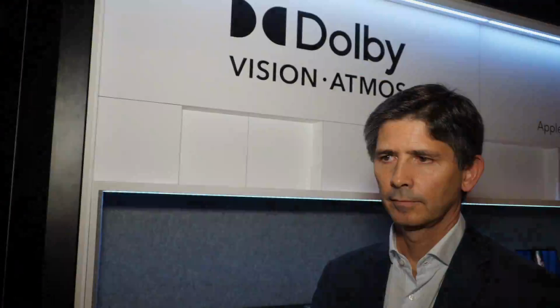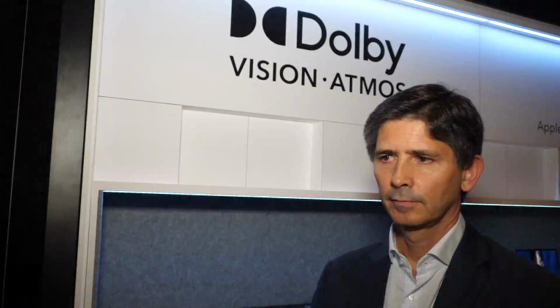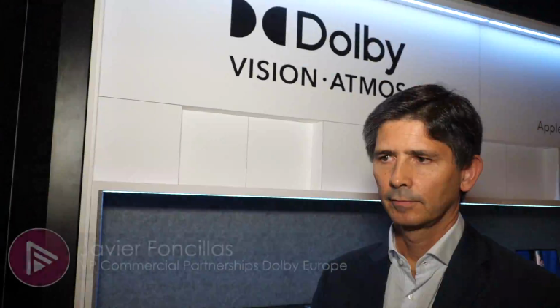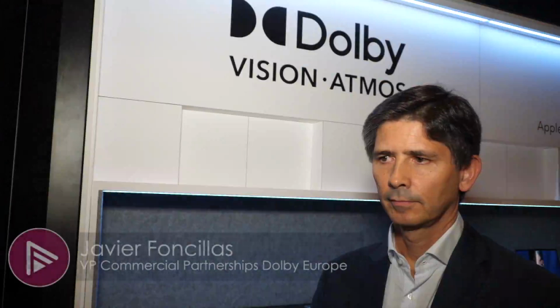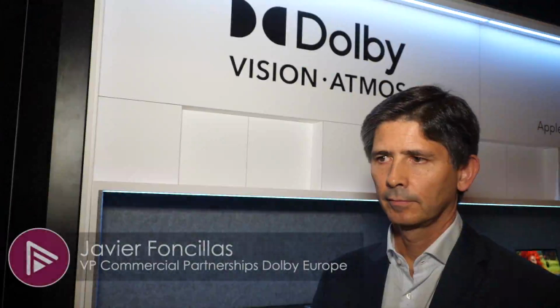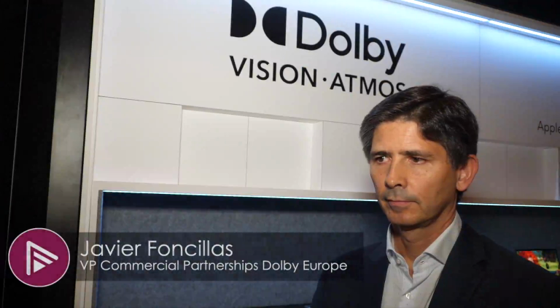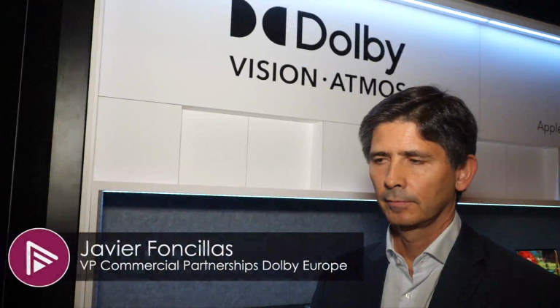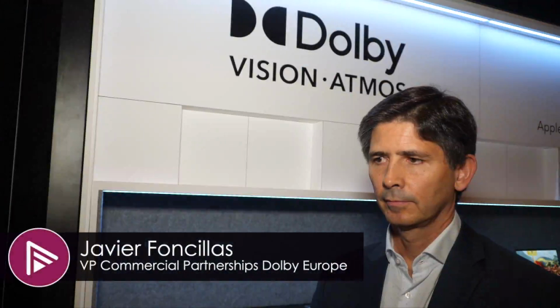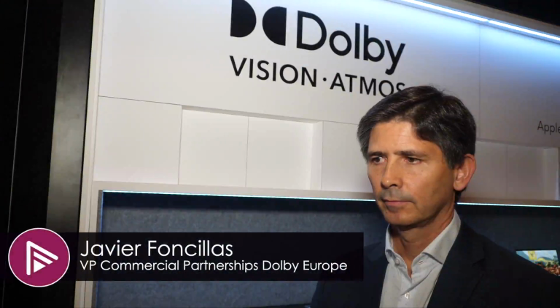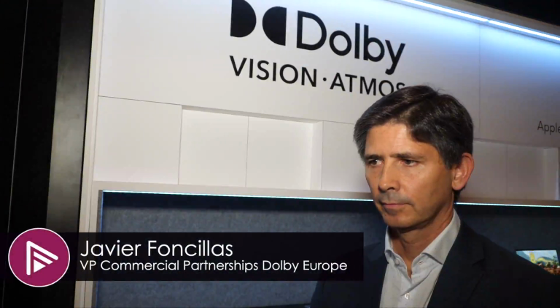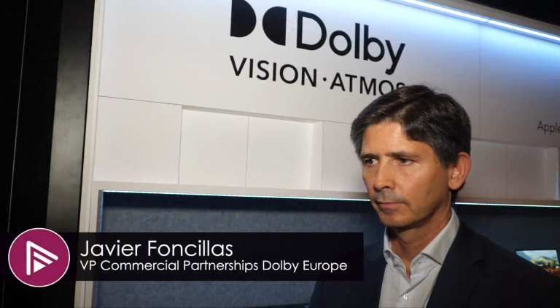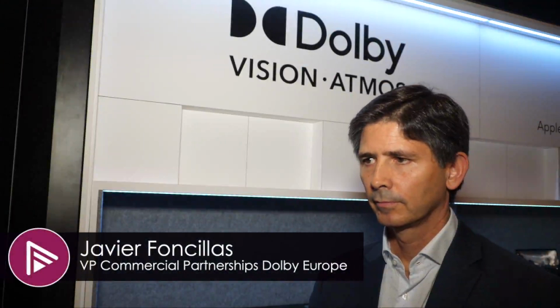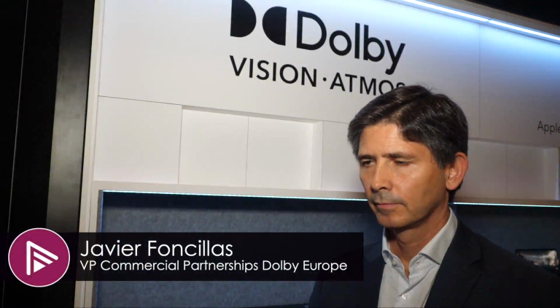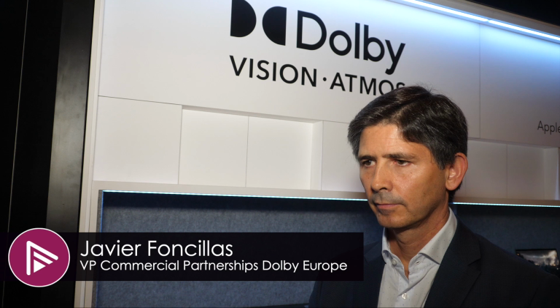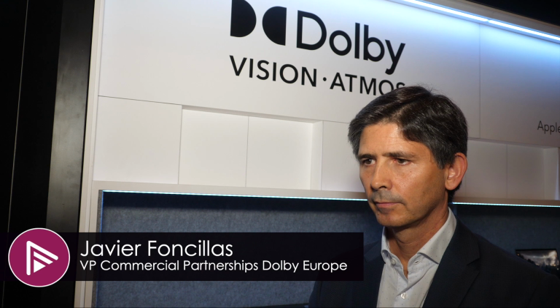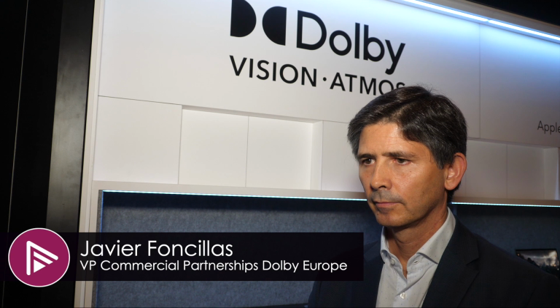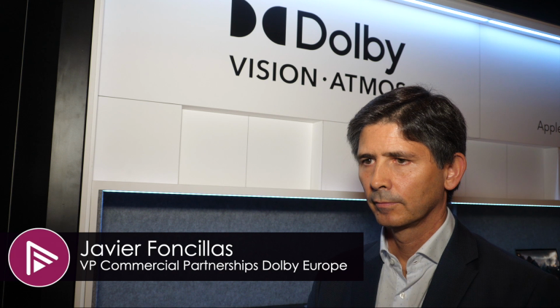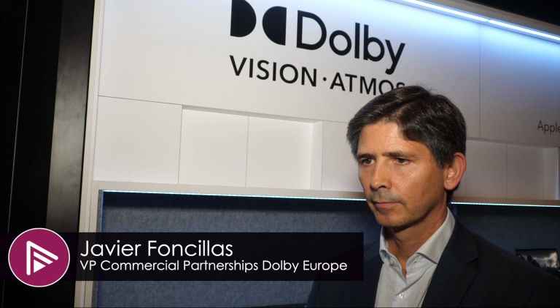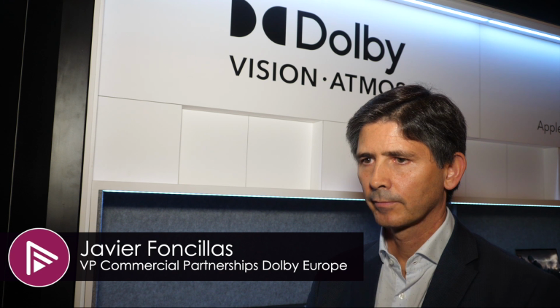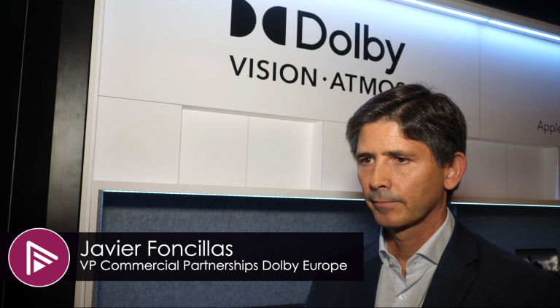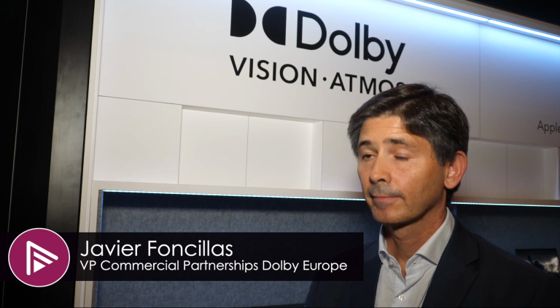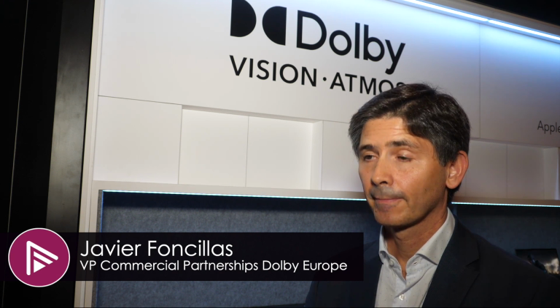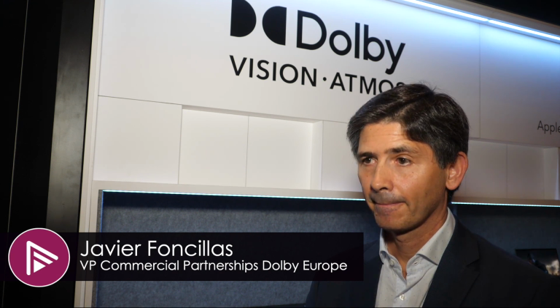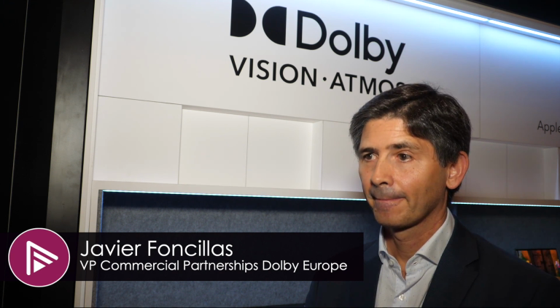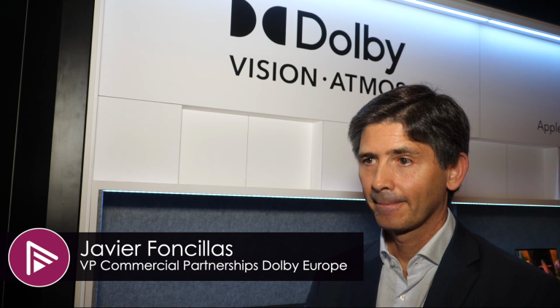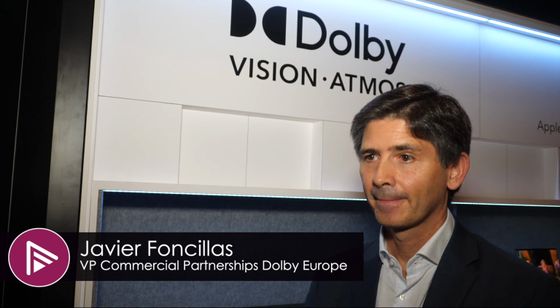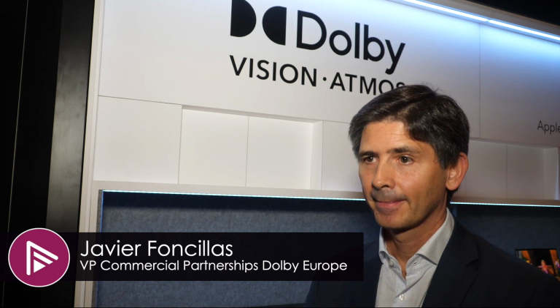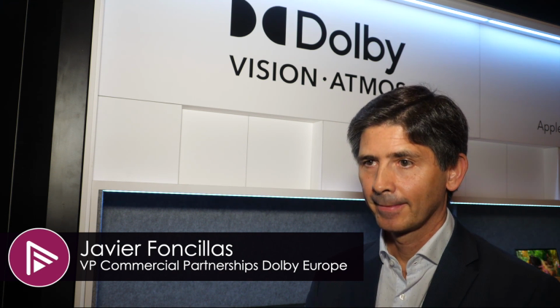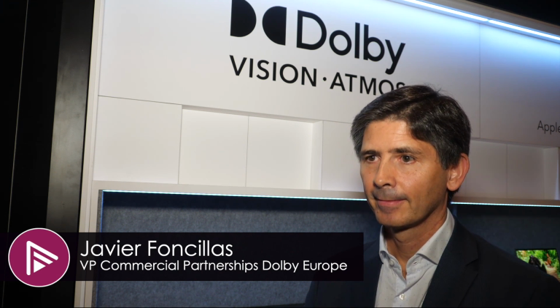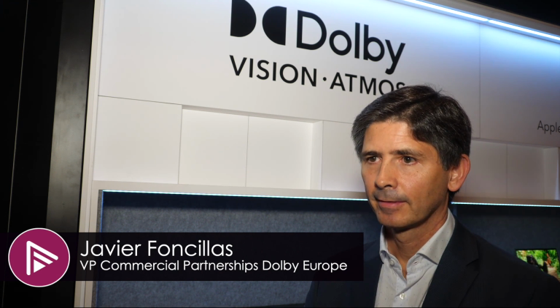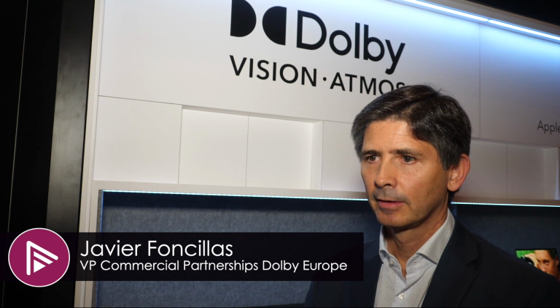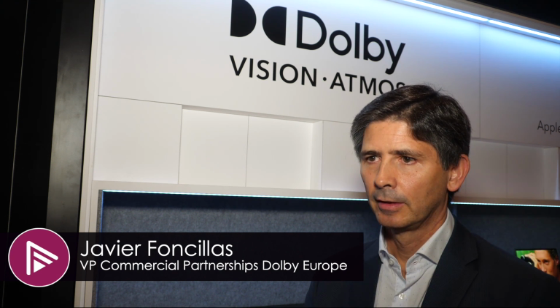So Xavier, we're on the Dolby booth here at CES. We've done music, so let's move on to Dolby Vision. What's new for 2020?